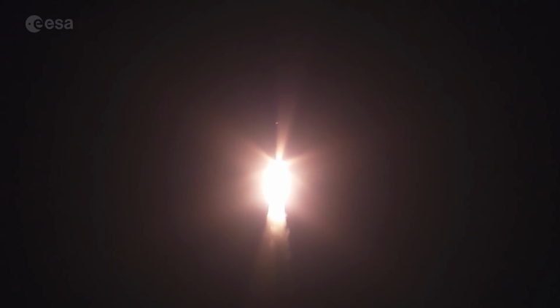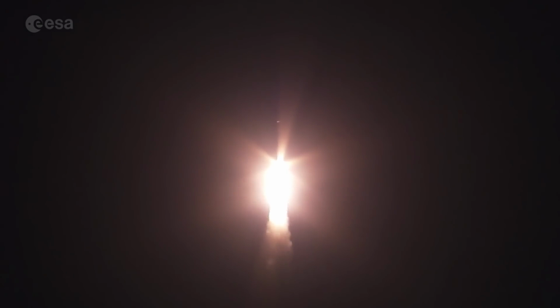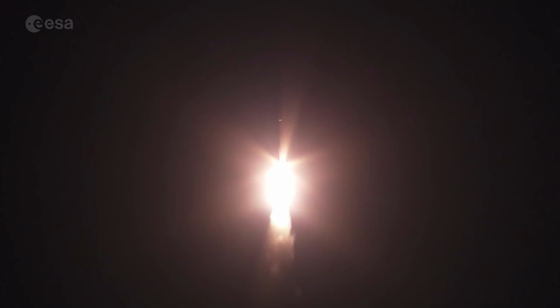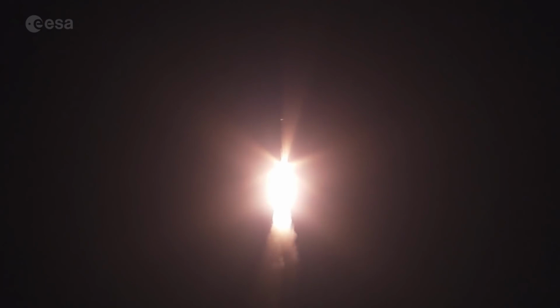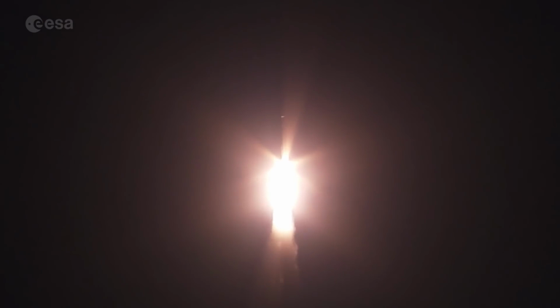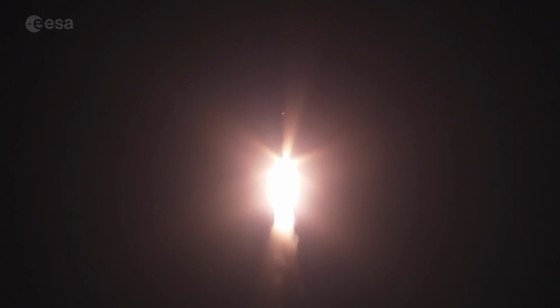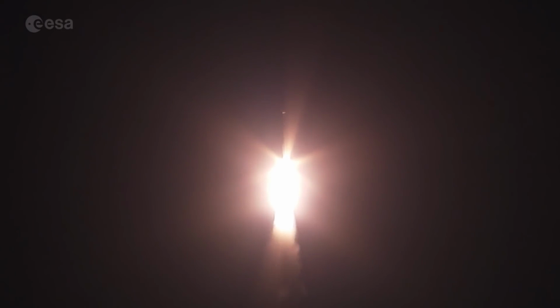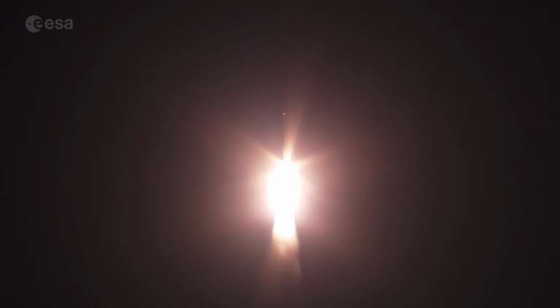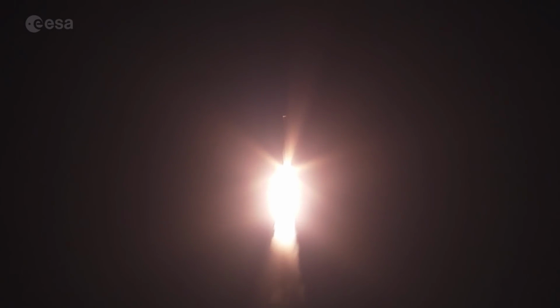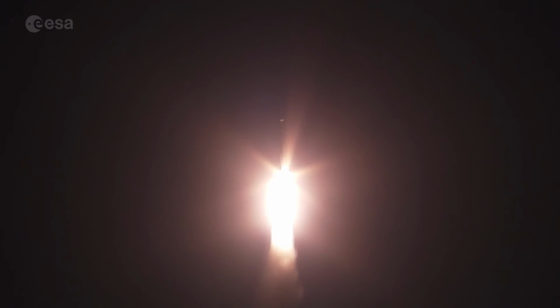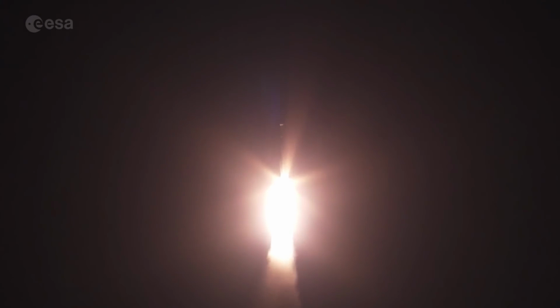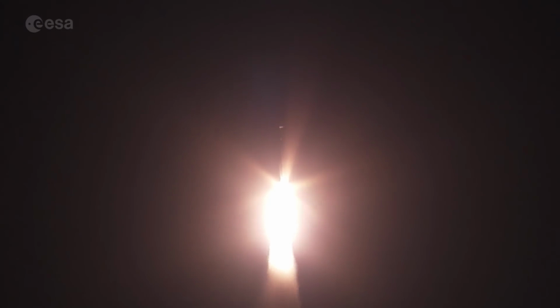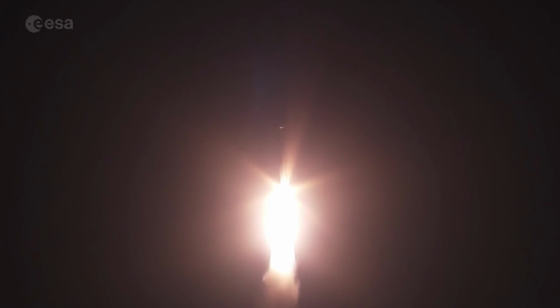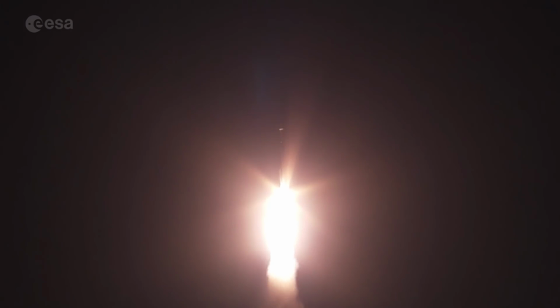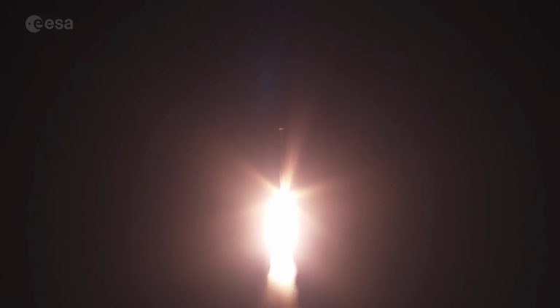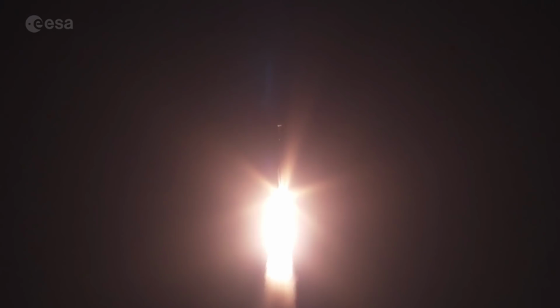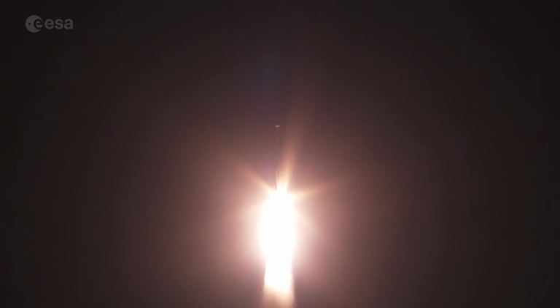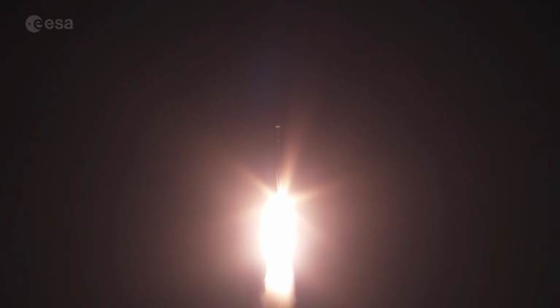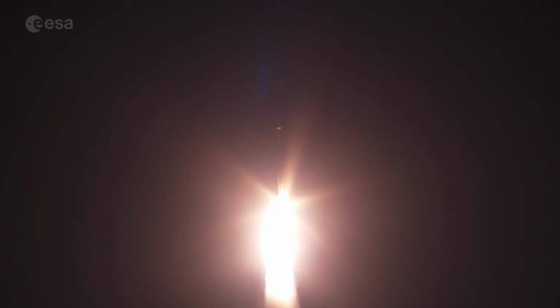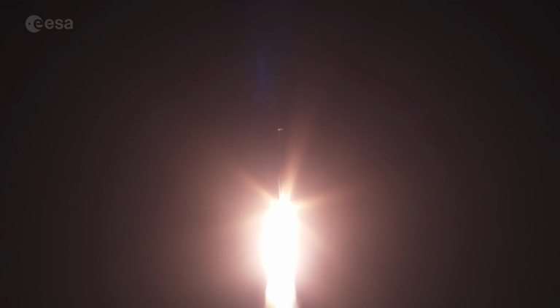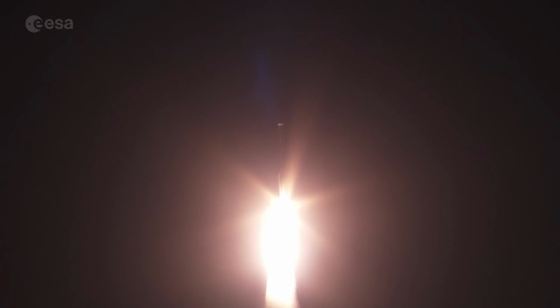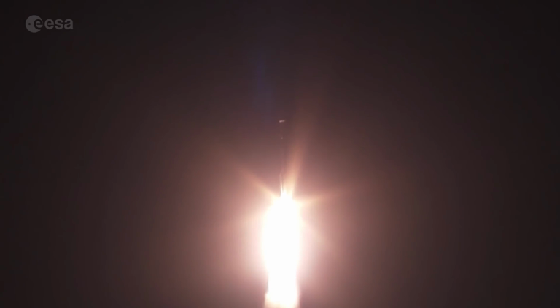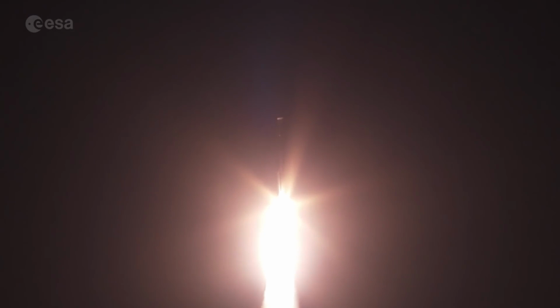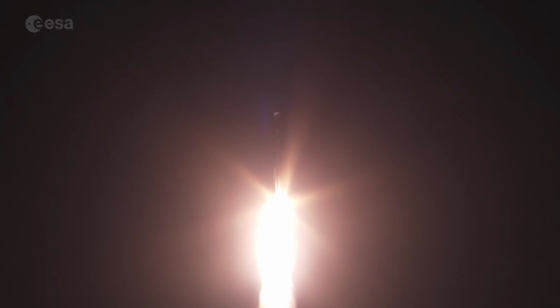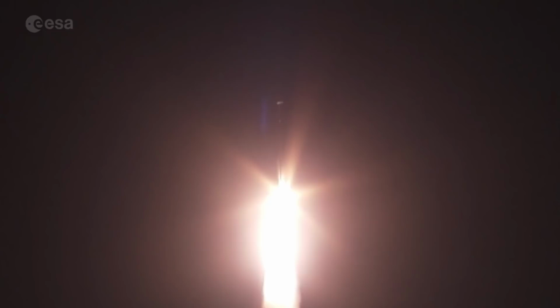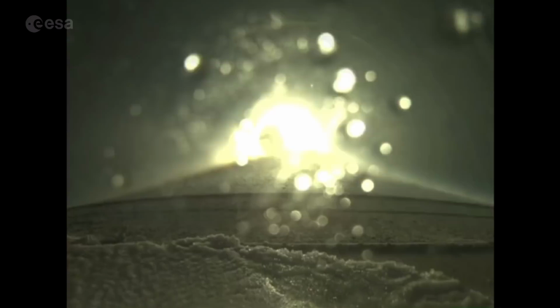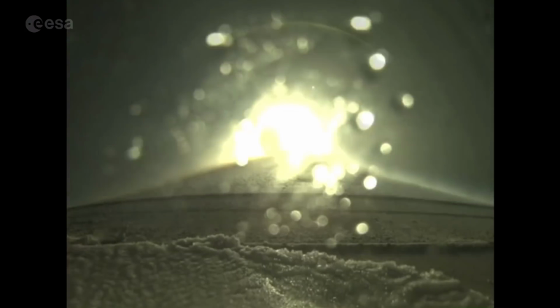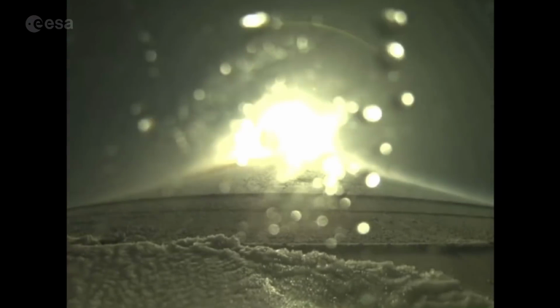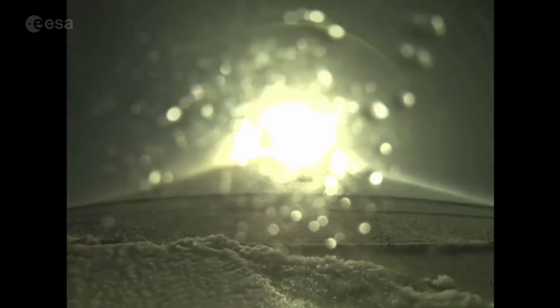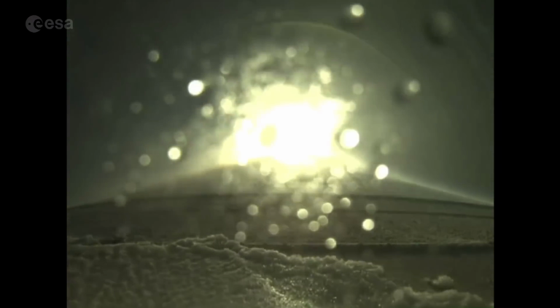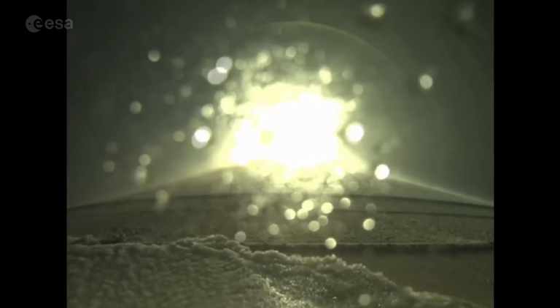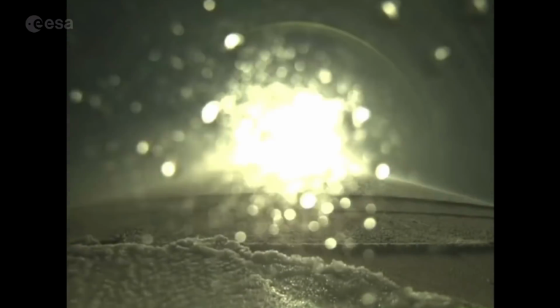Now 25 seconds into flight. Chamber pressure on the SRV looks good. Engine operating parameters on the RD-180 also look good.